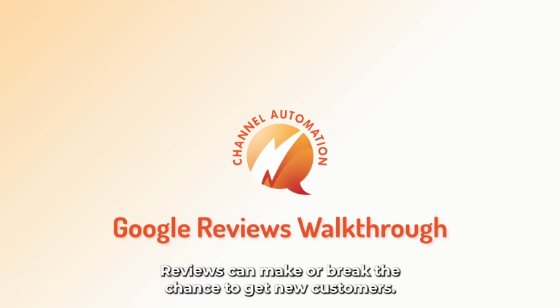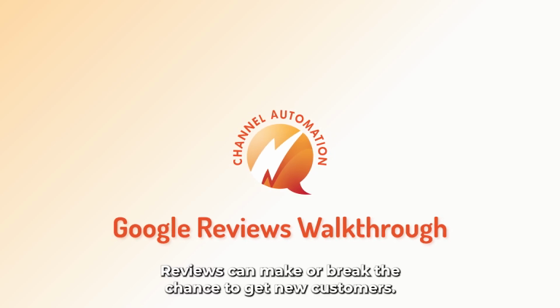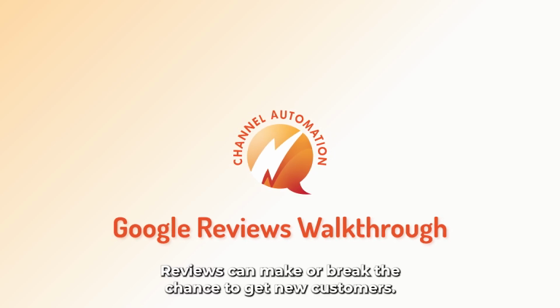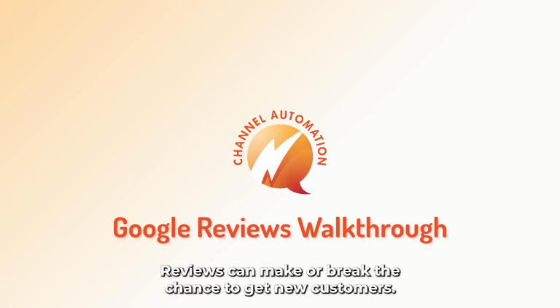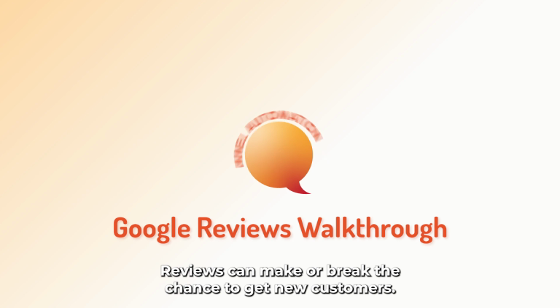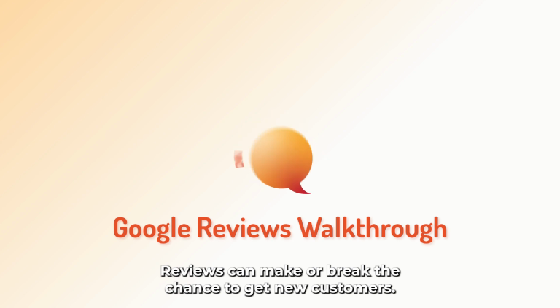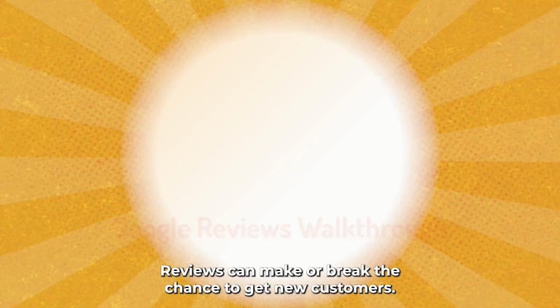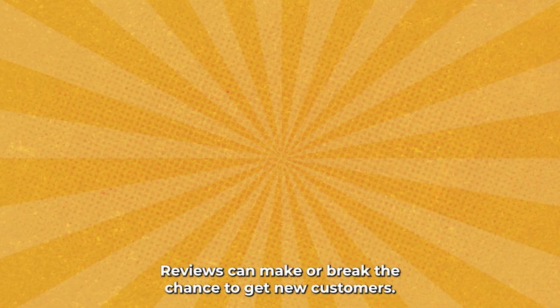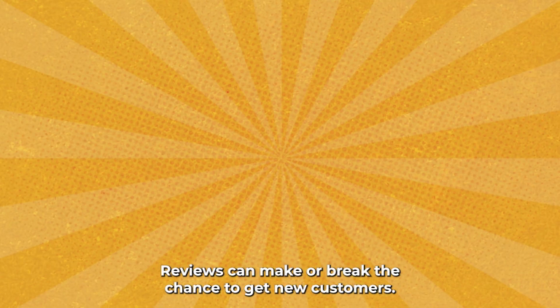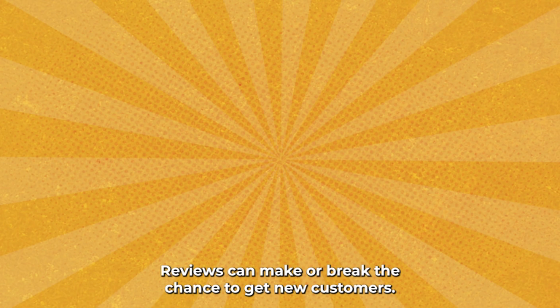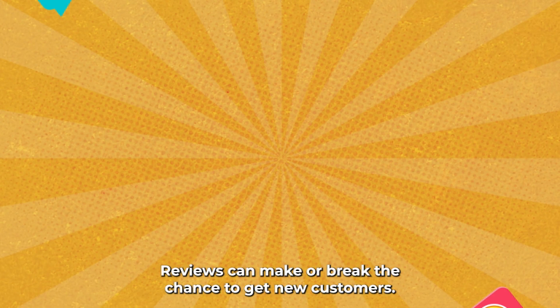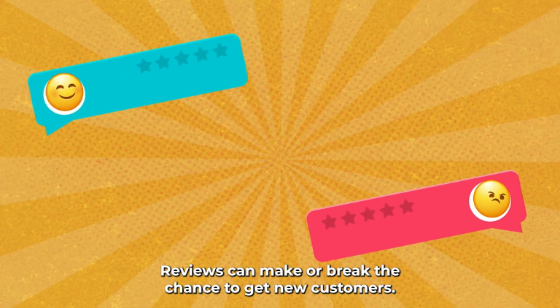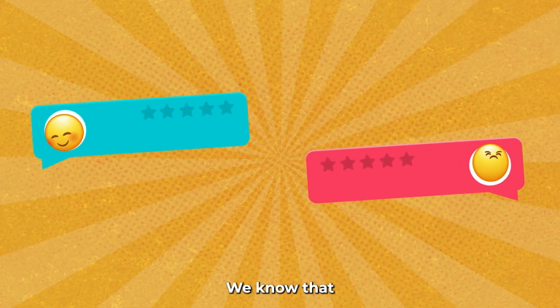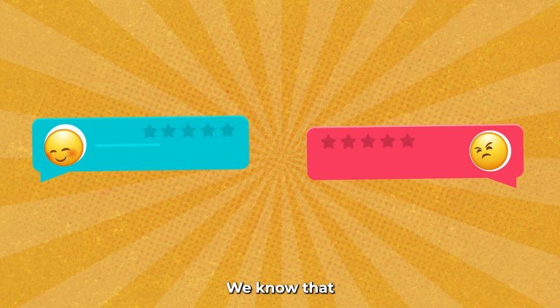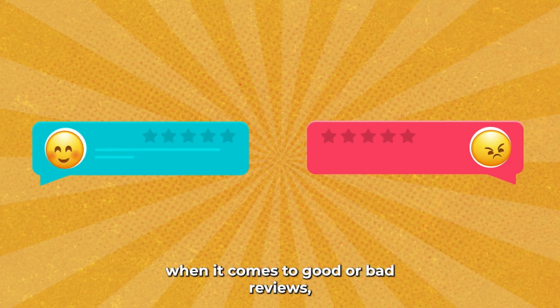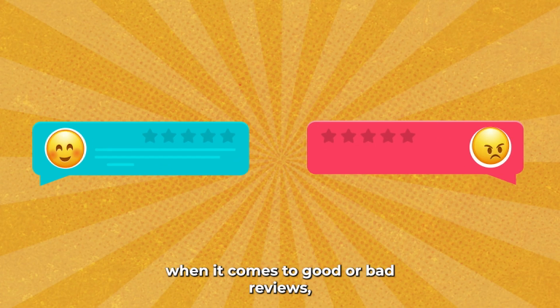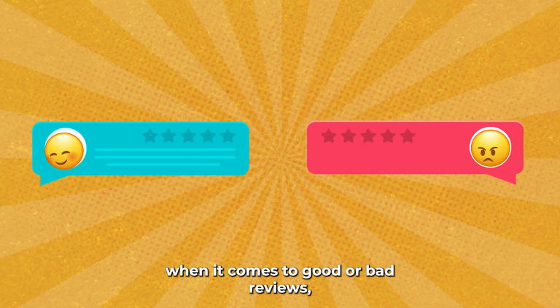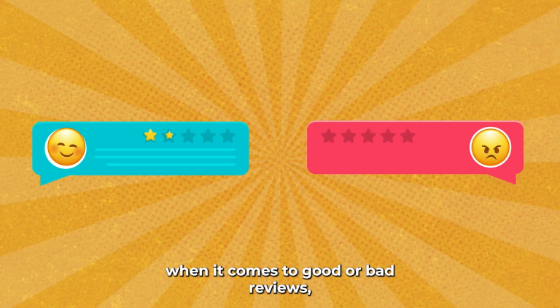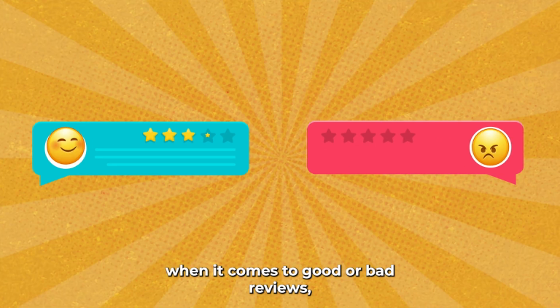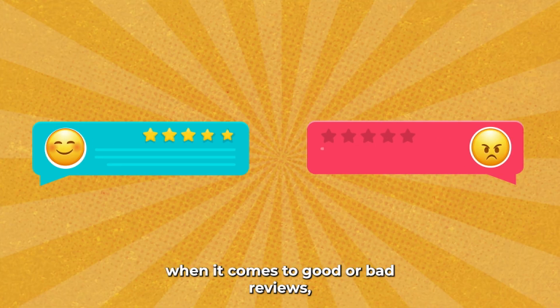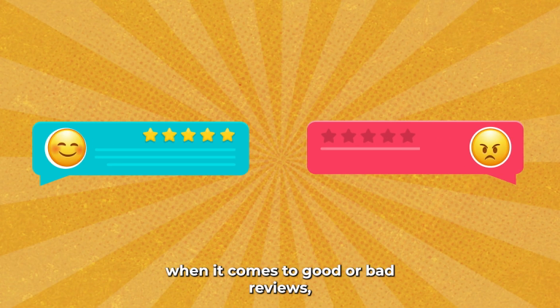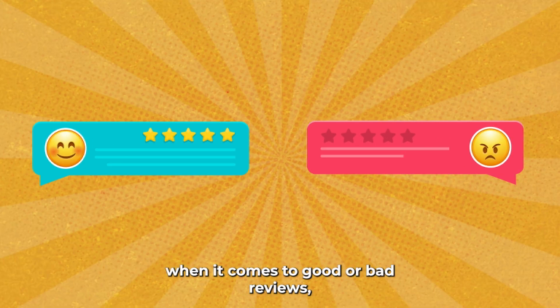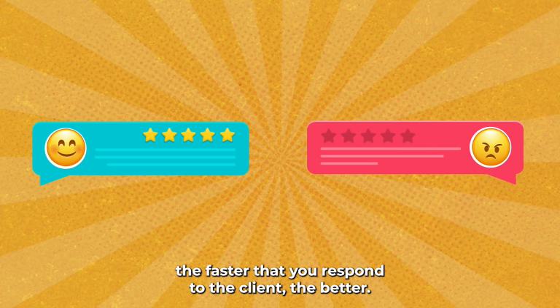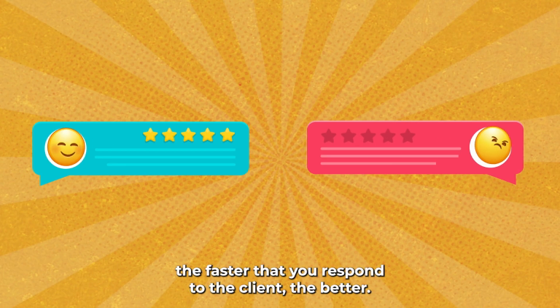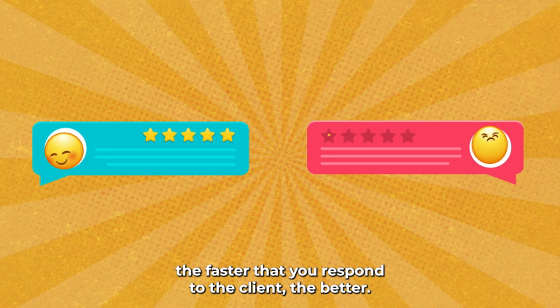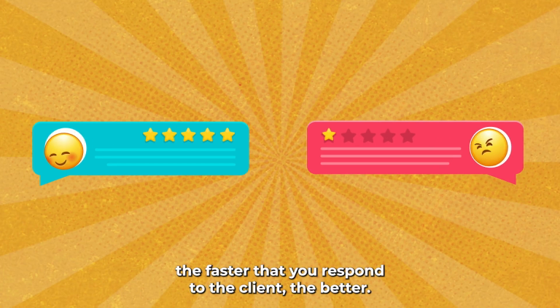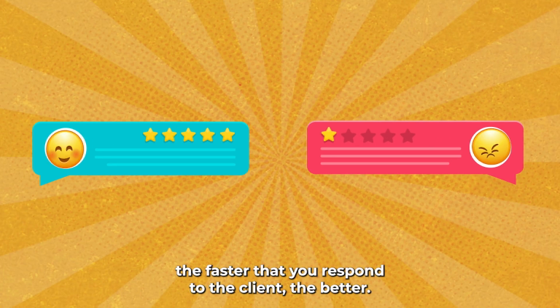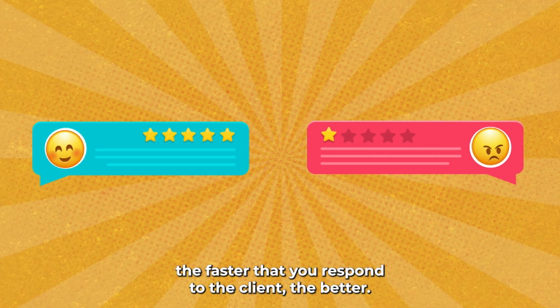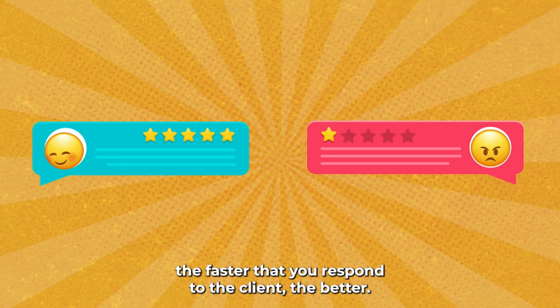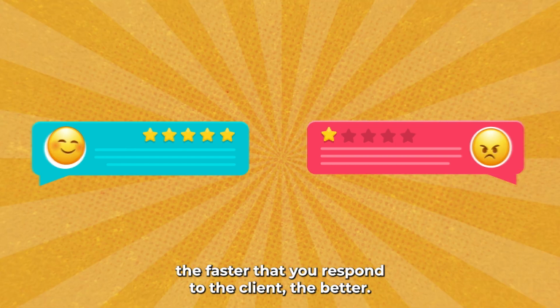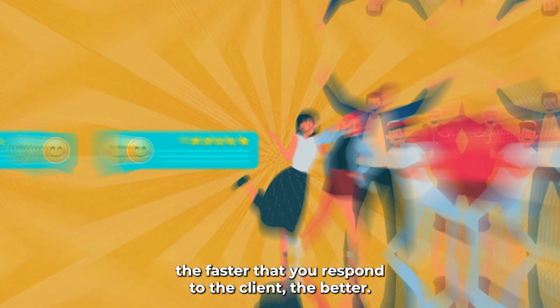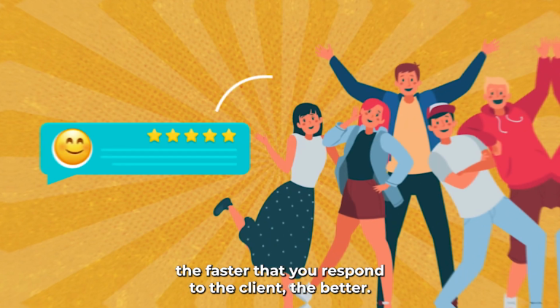Reviews can make or break the chance to get new customers. You know that when it comes to good or bad reviews, the faster that you respond to the clients, the better.